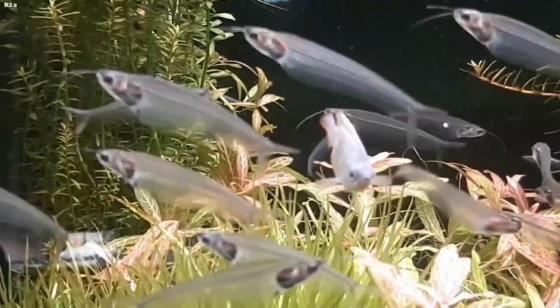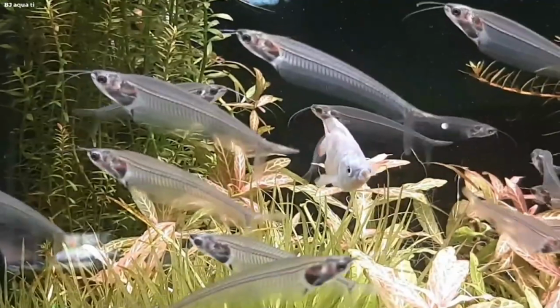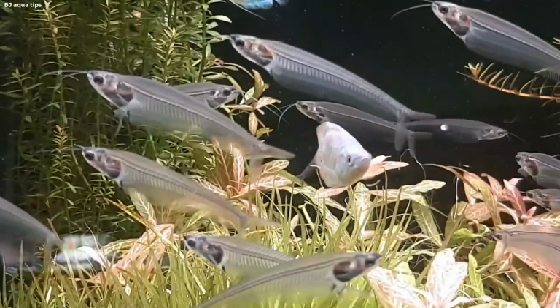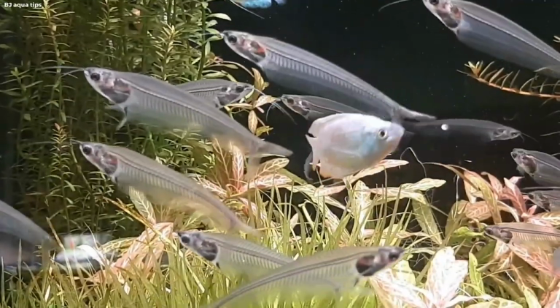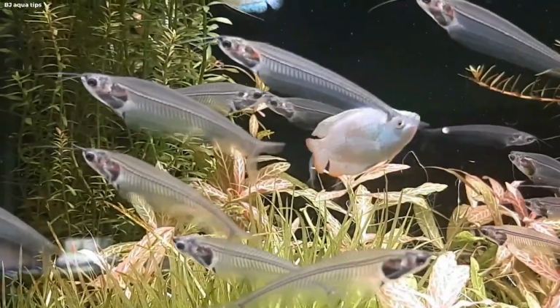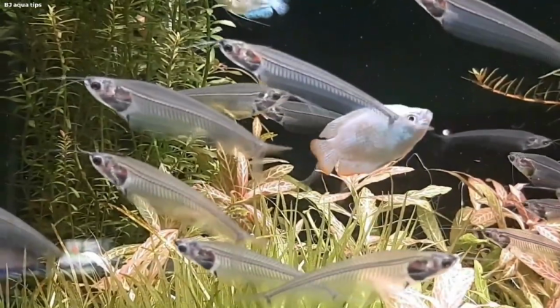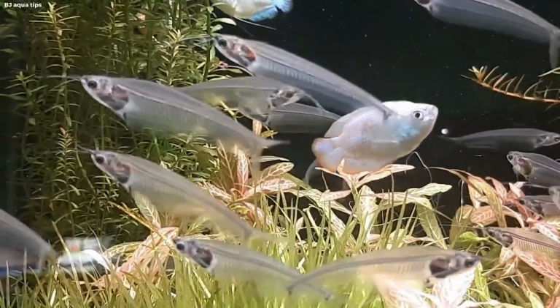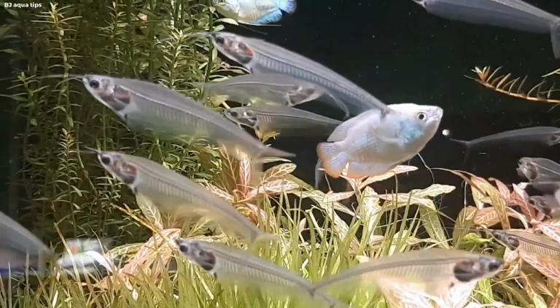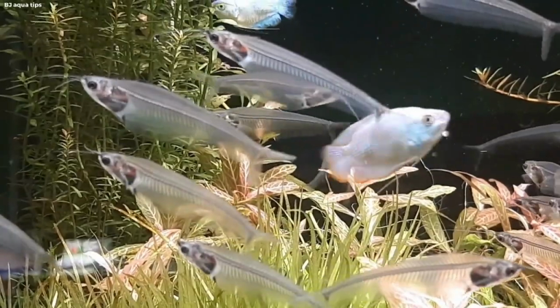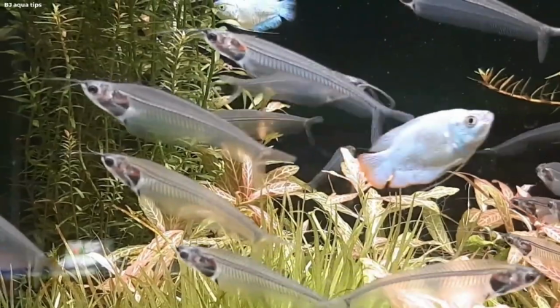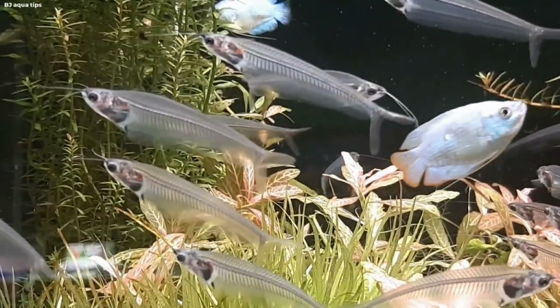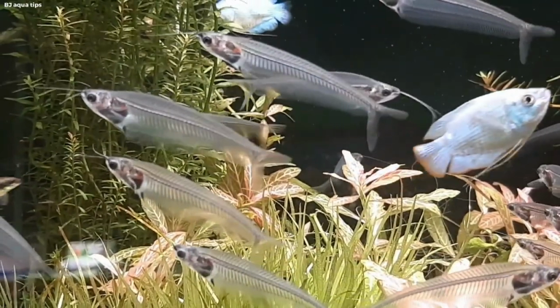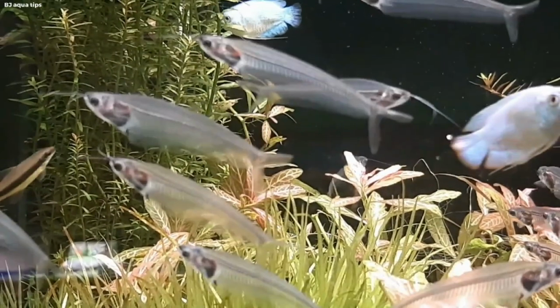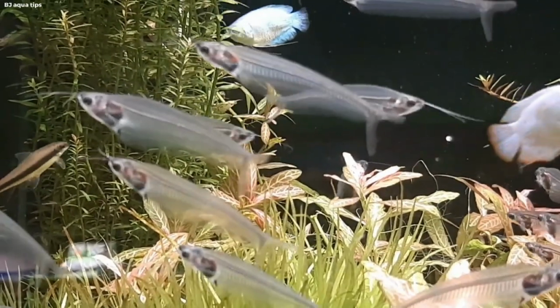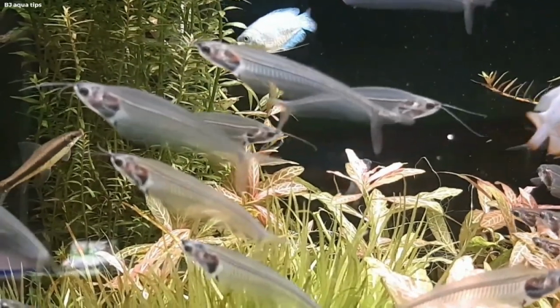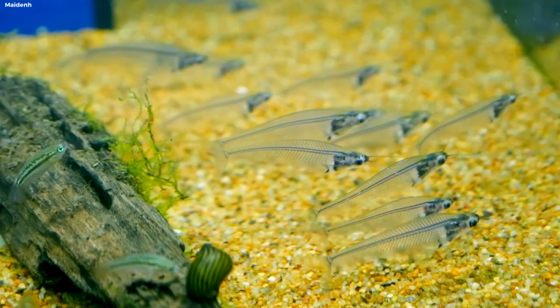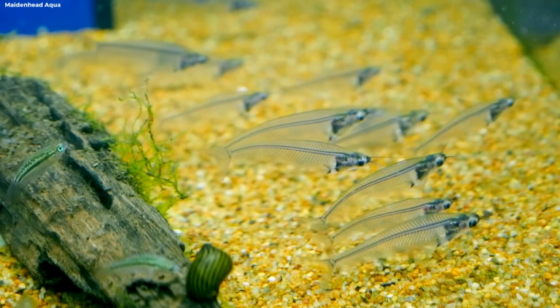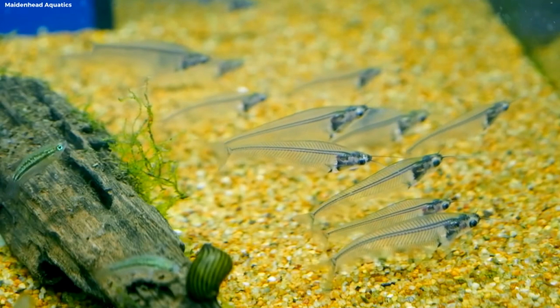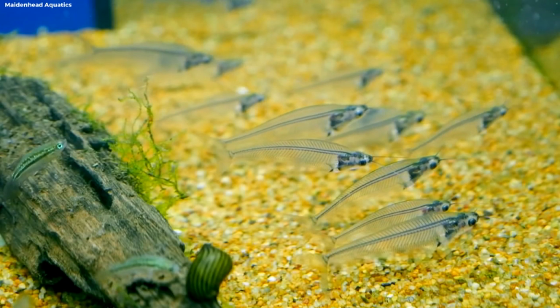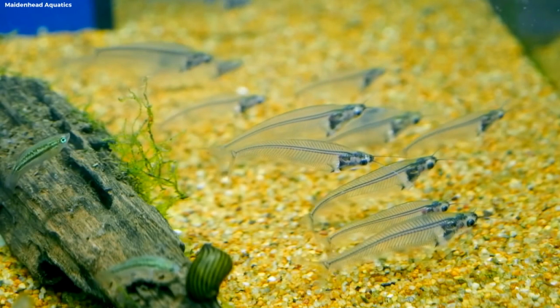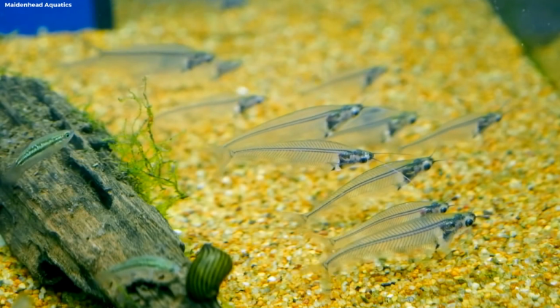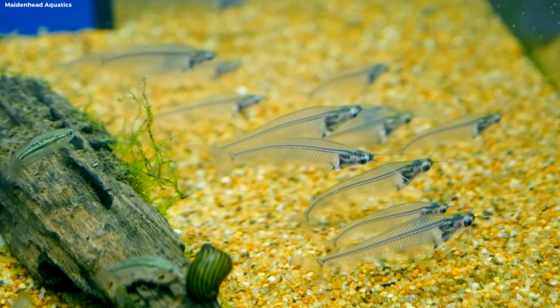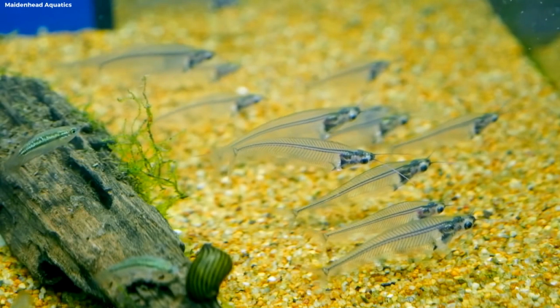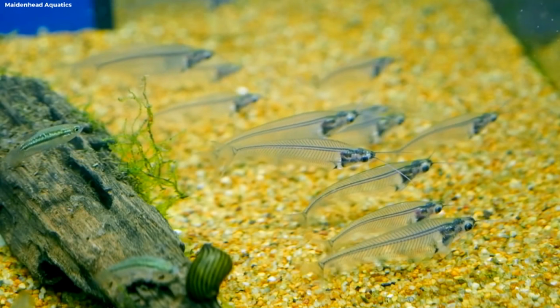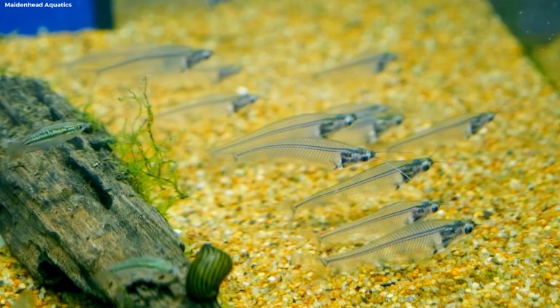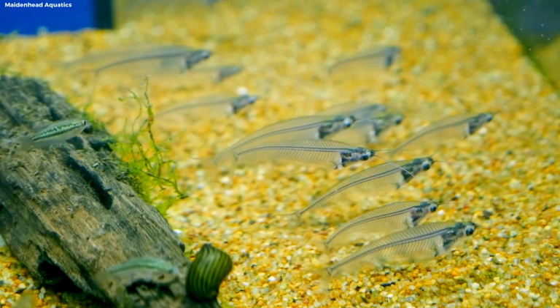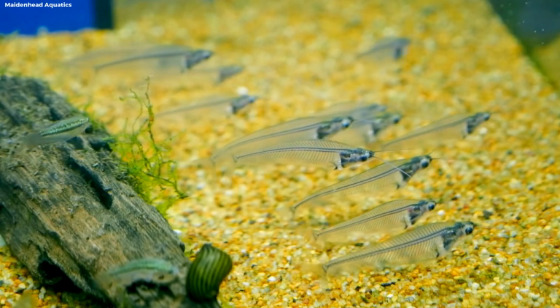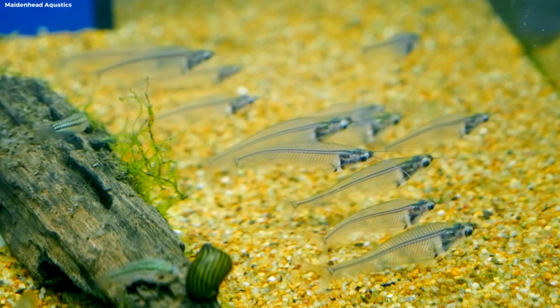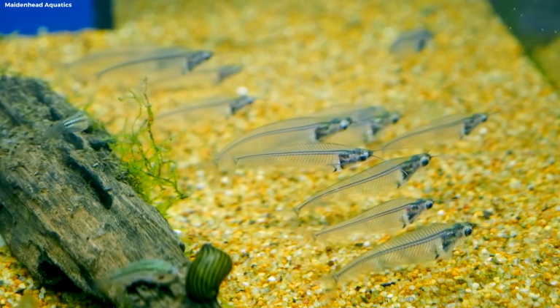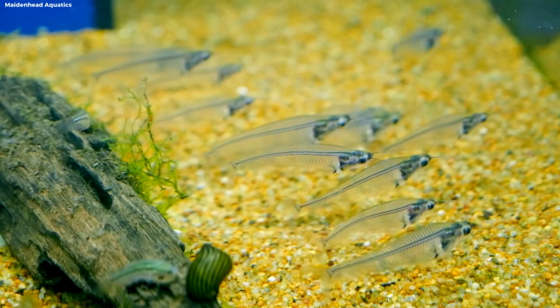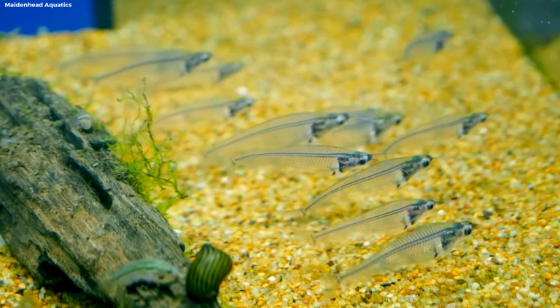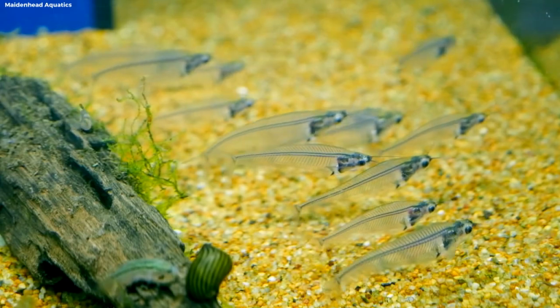Its translucent form shimmers with an ethereal beauty, leaving spectators wondering if they are witnessing a true marvel of nature.